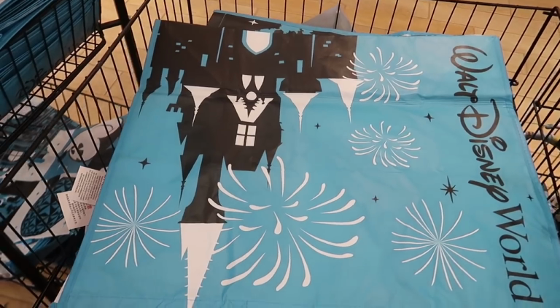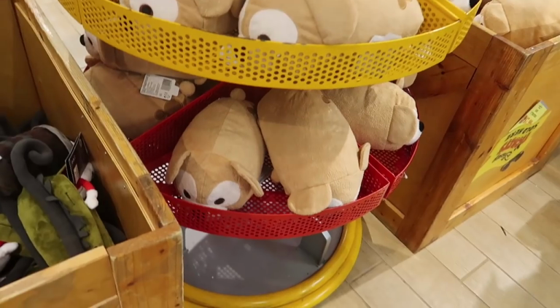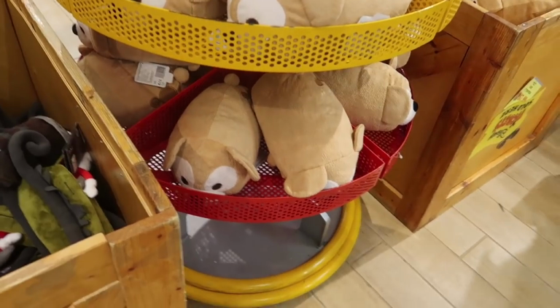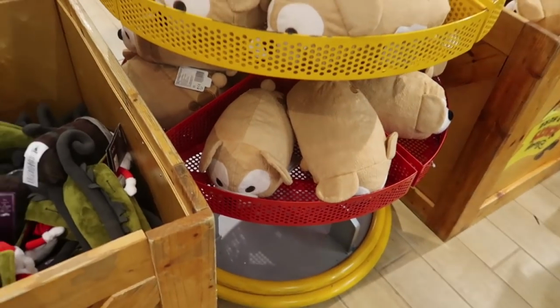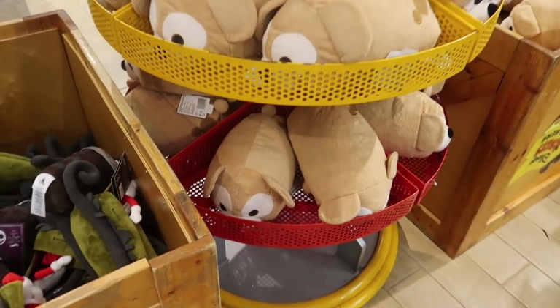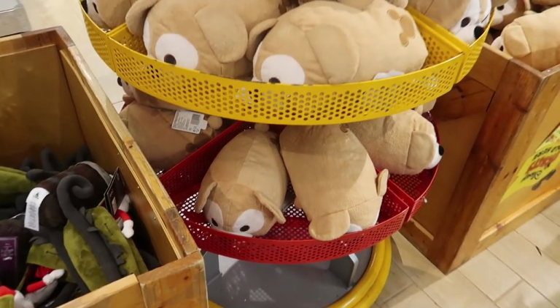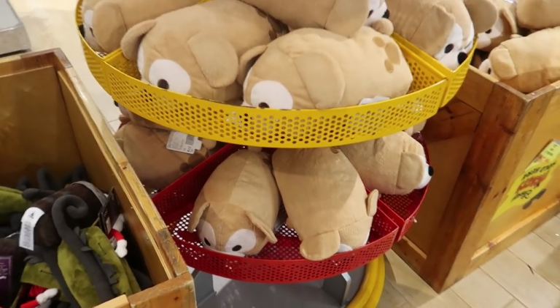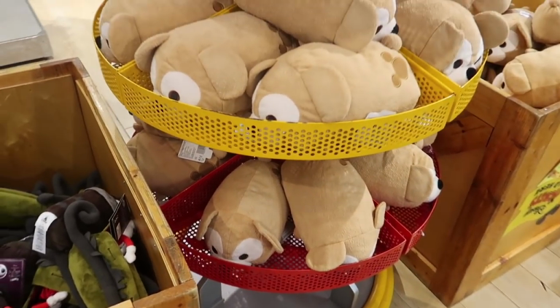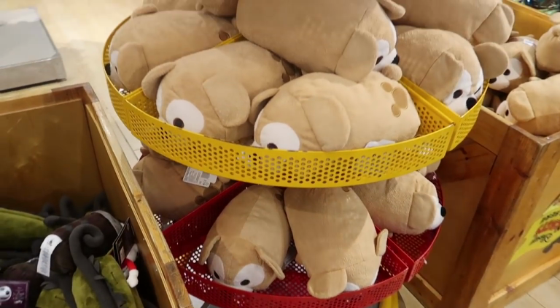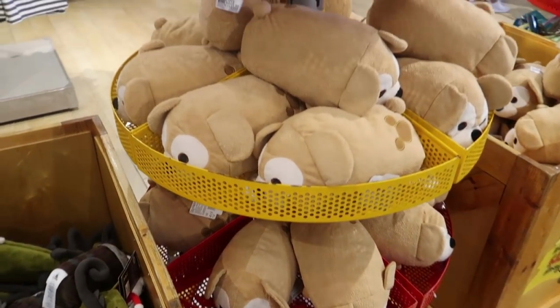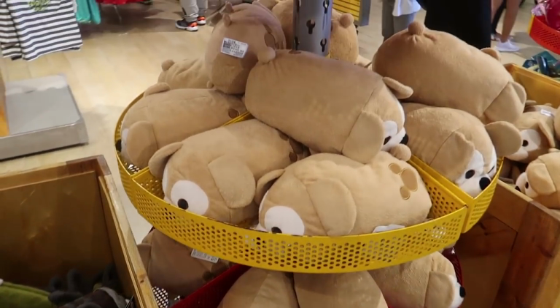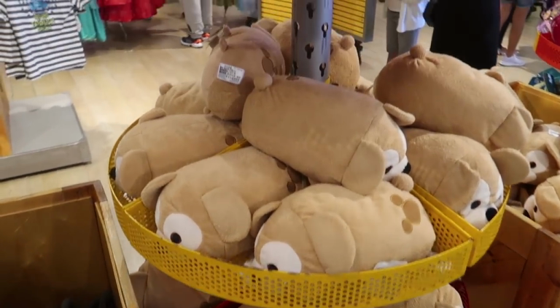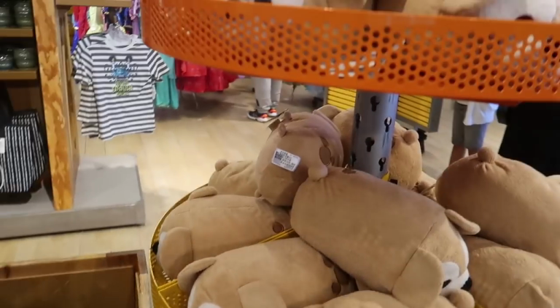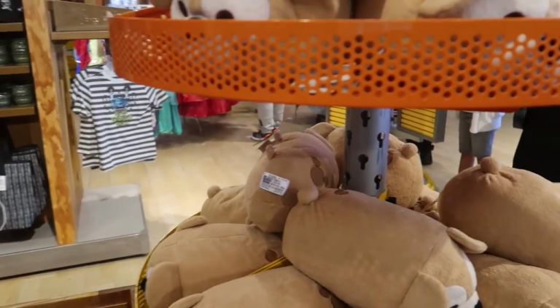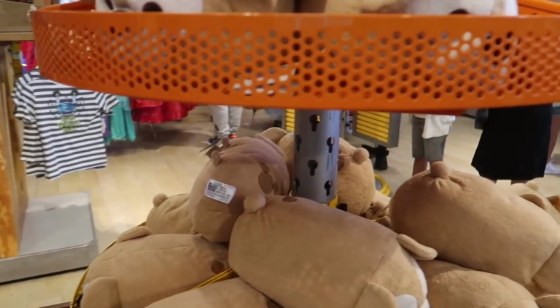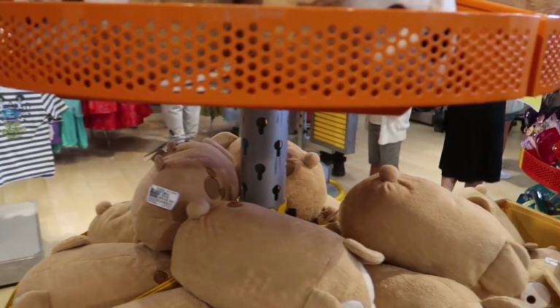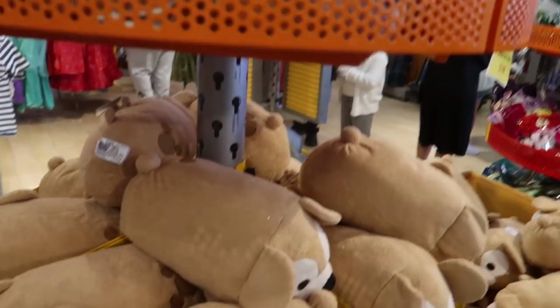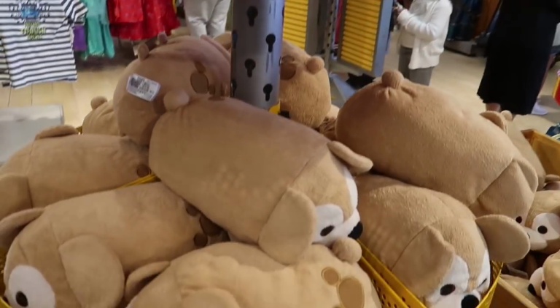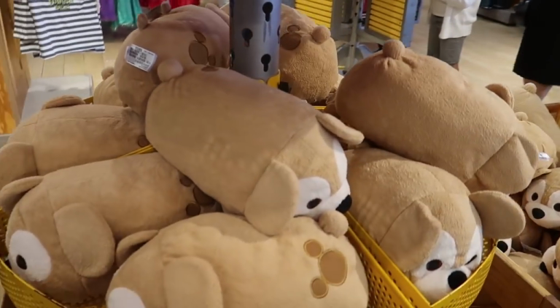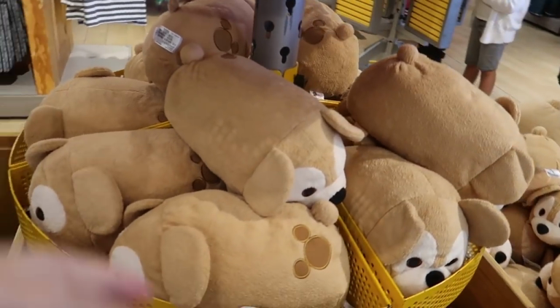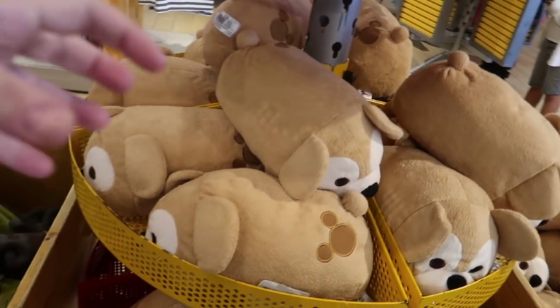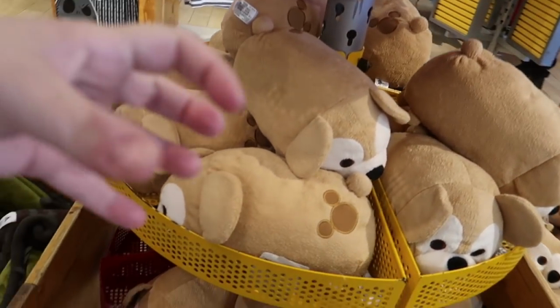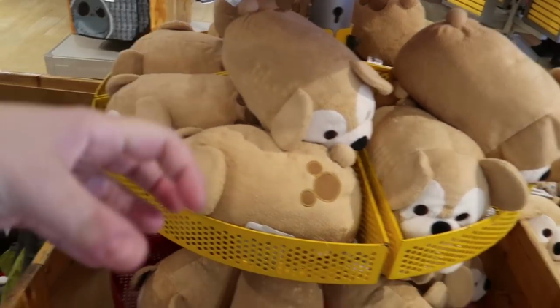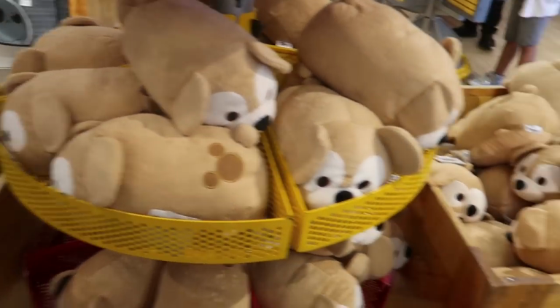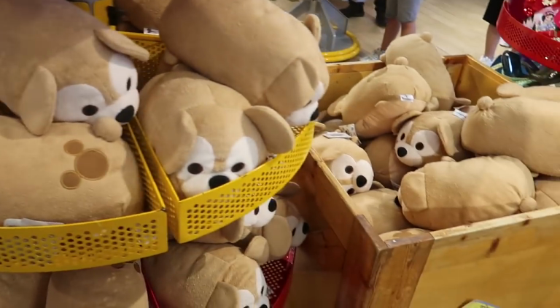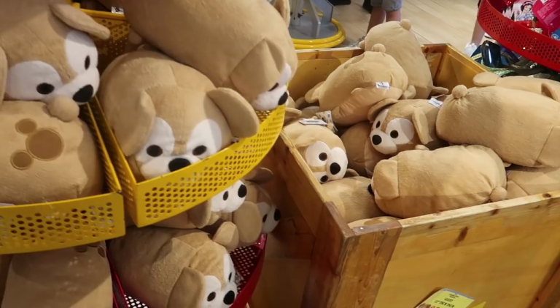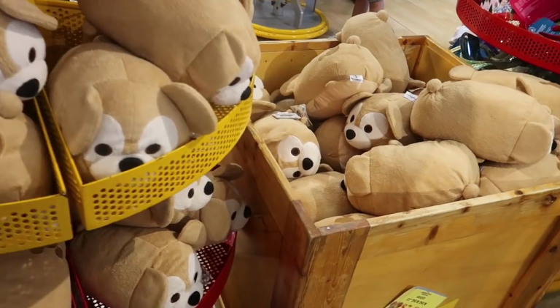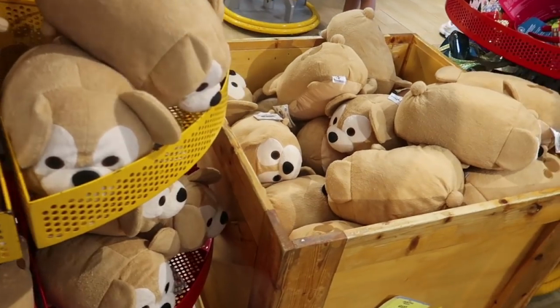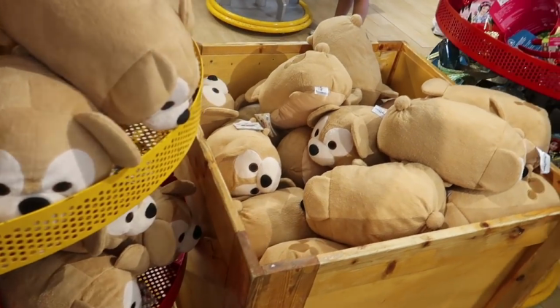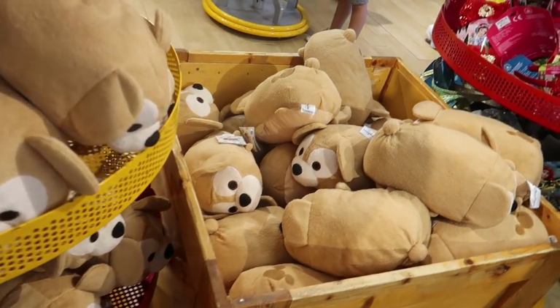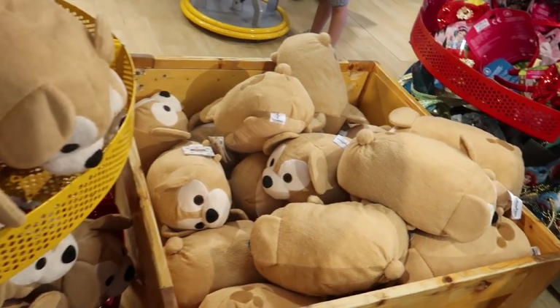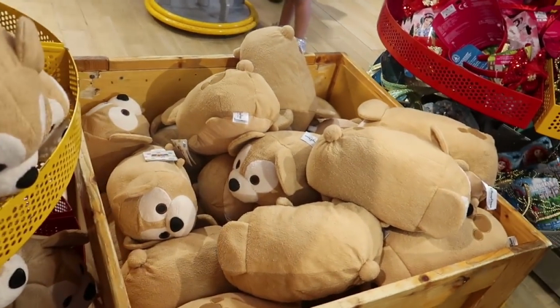They have a very large selection of the Duffy Tsum Tsum still — the giant Tsum Tsum pillows are $7.99.